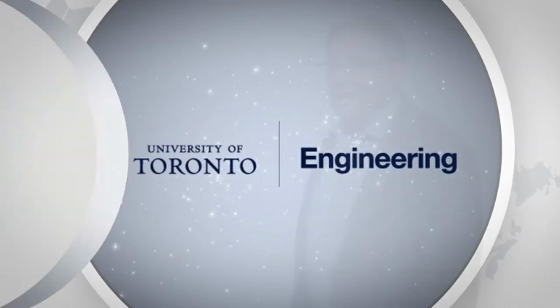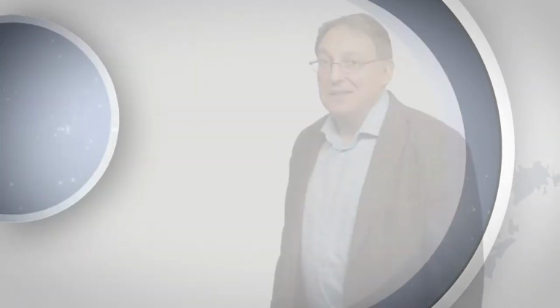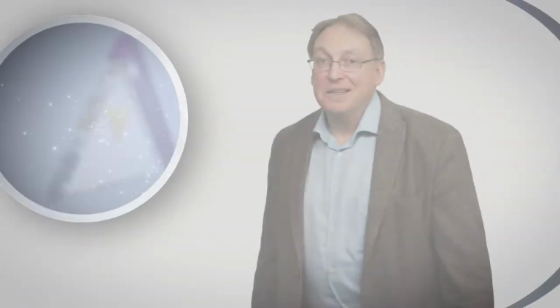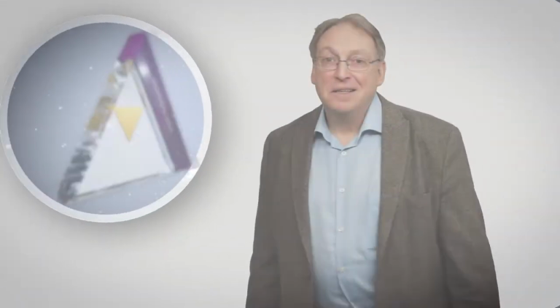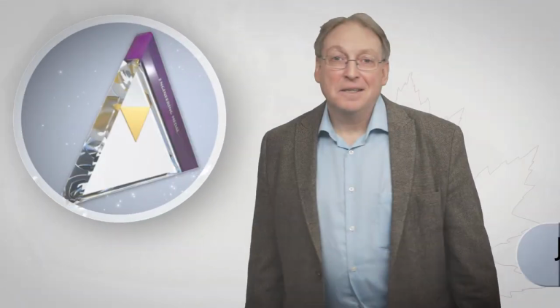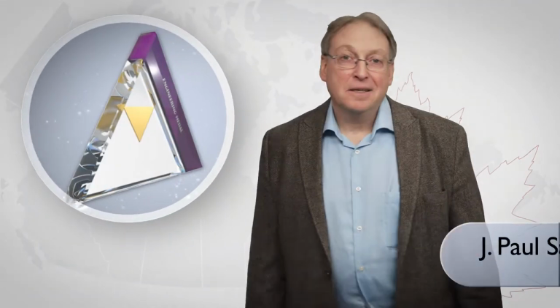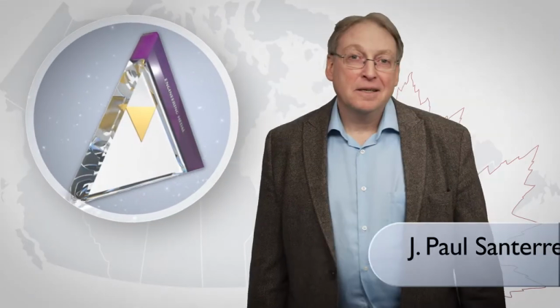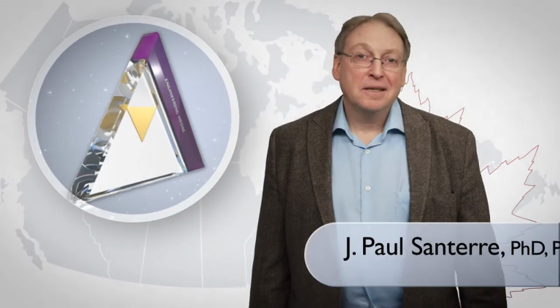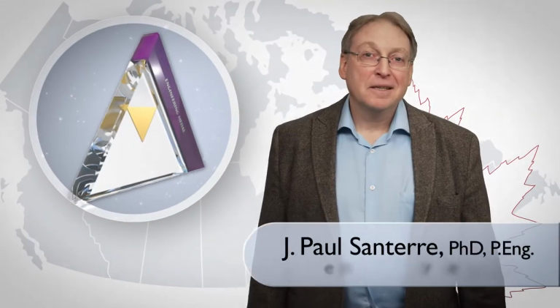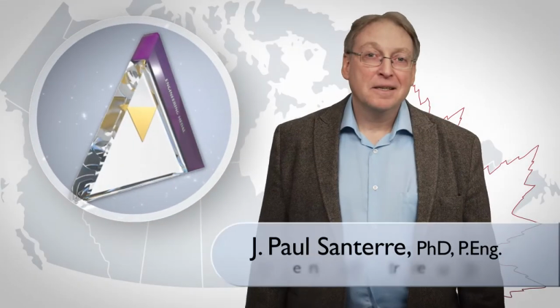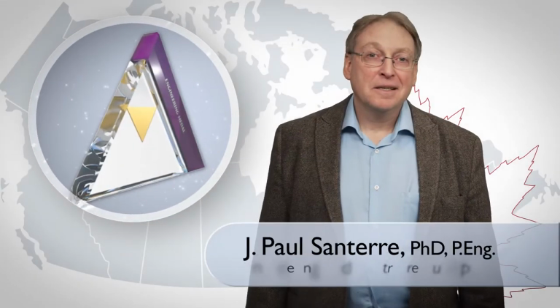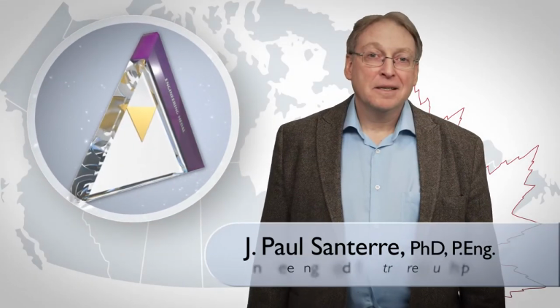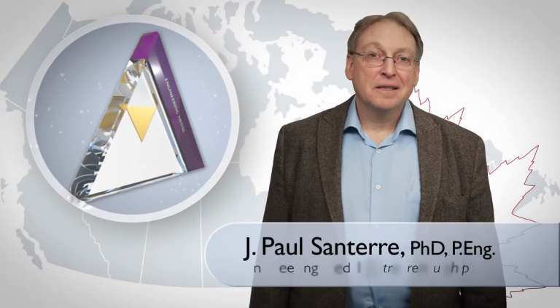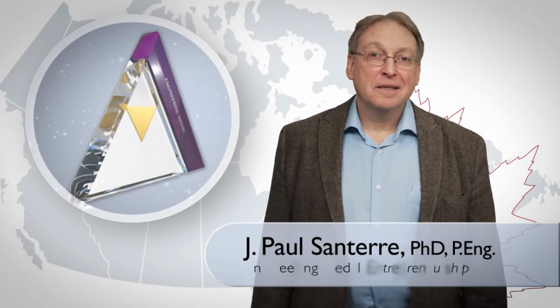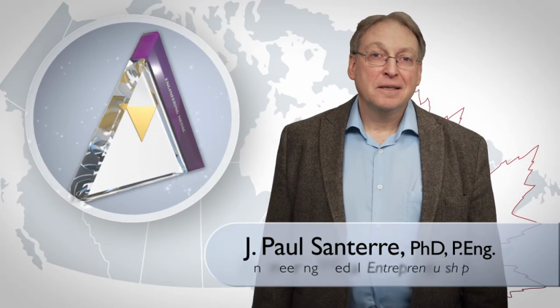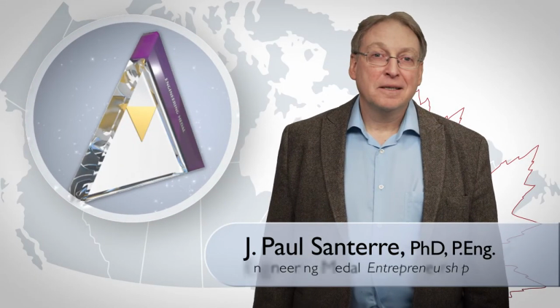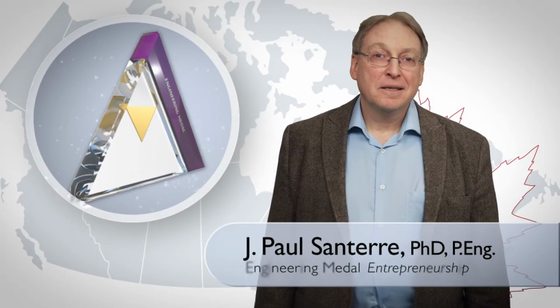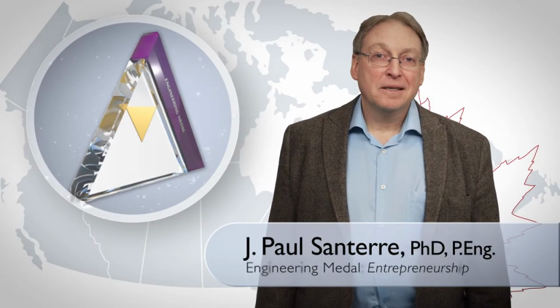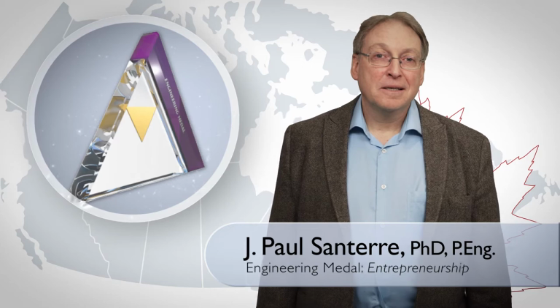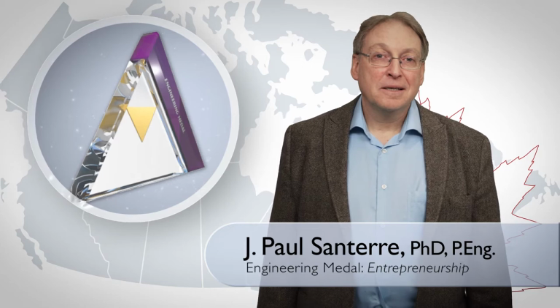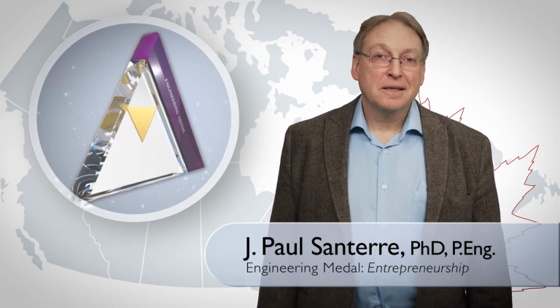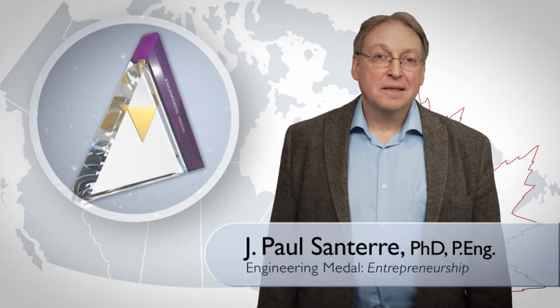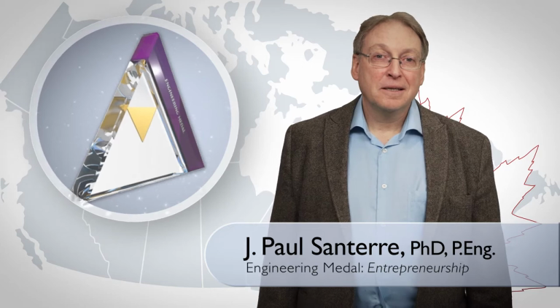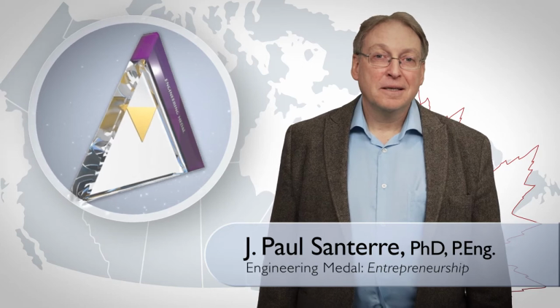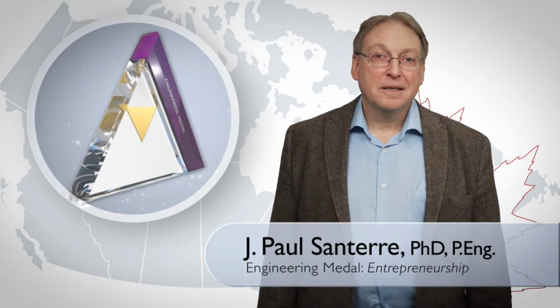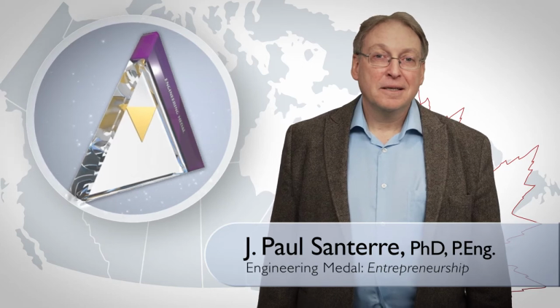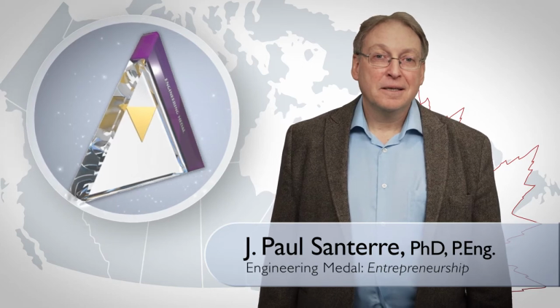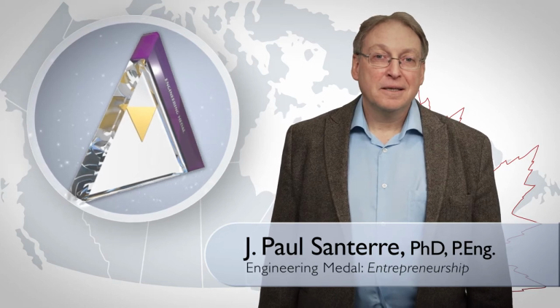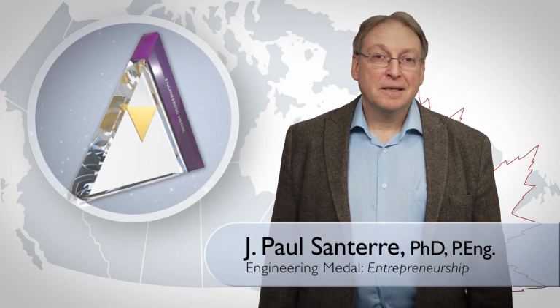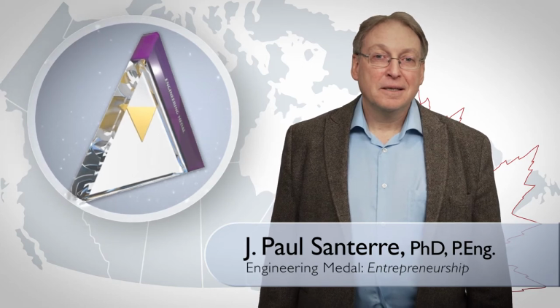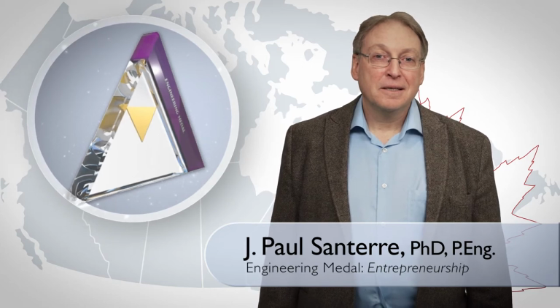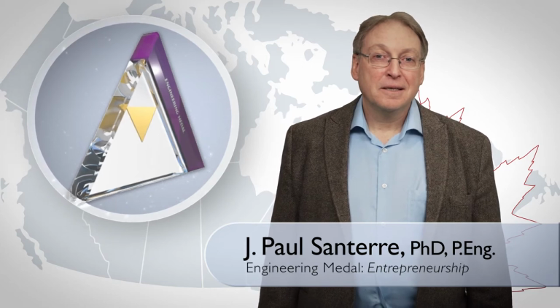The recipient of the Engineering Medal for Entrepreneurship is Dr. Paul Sontier.